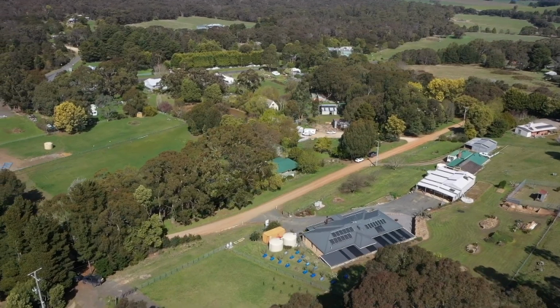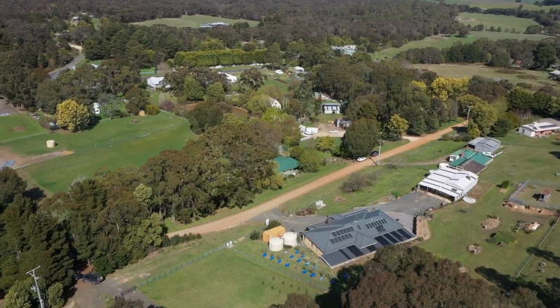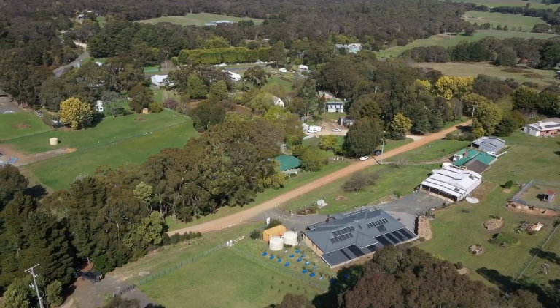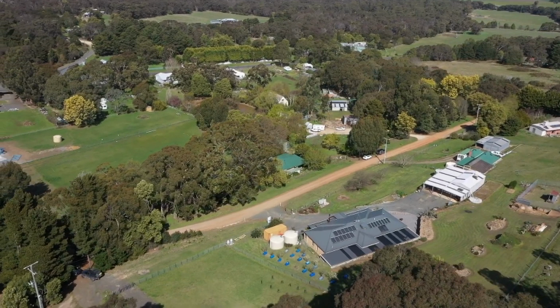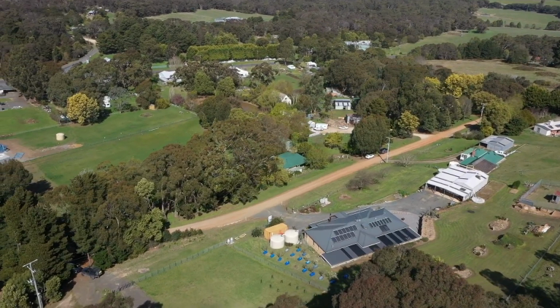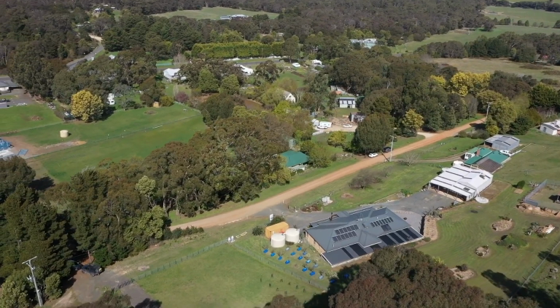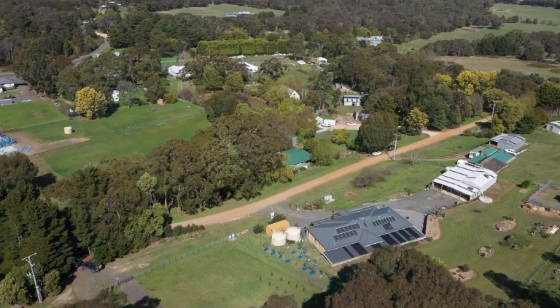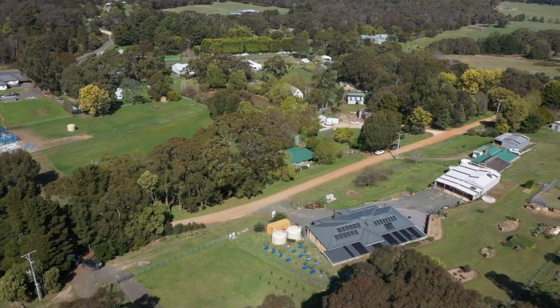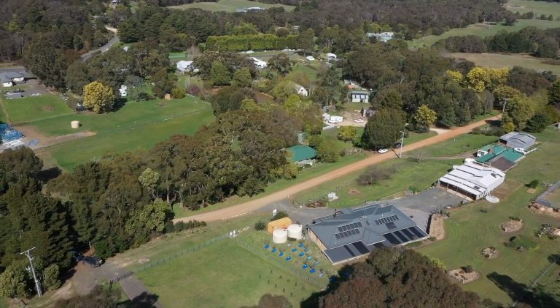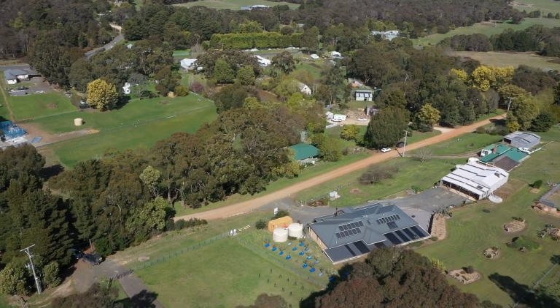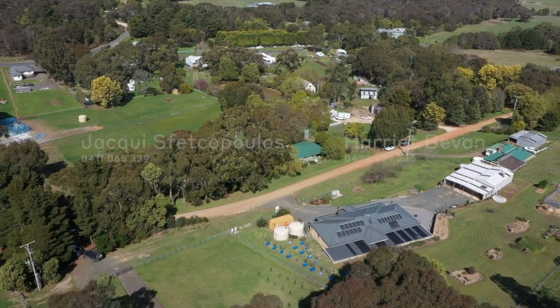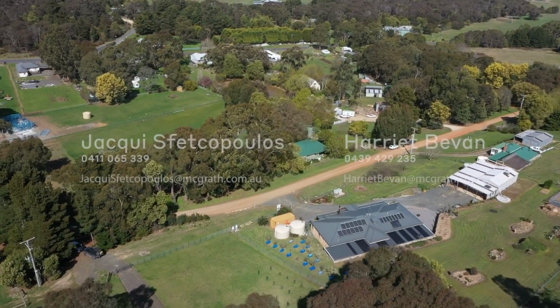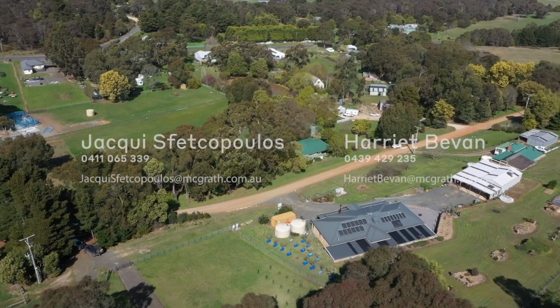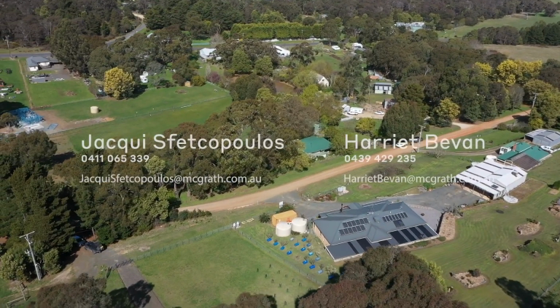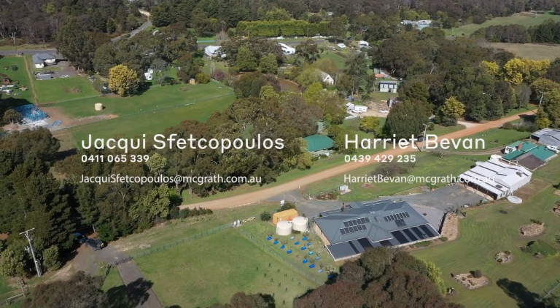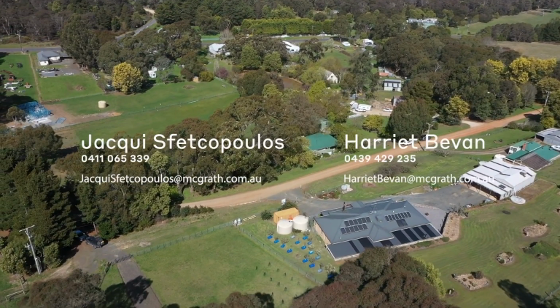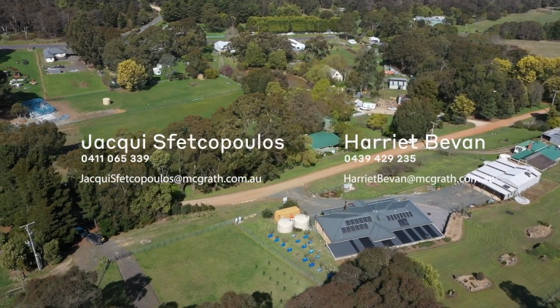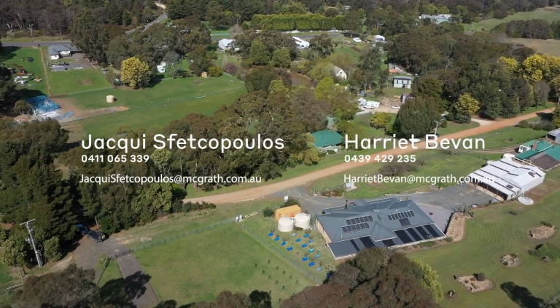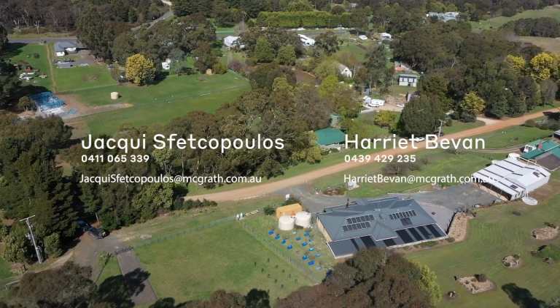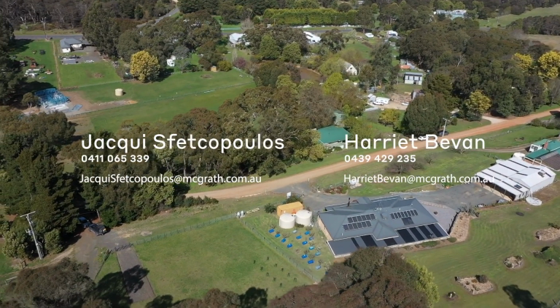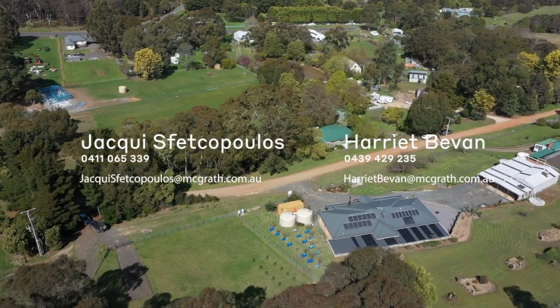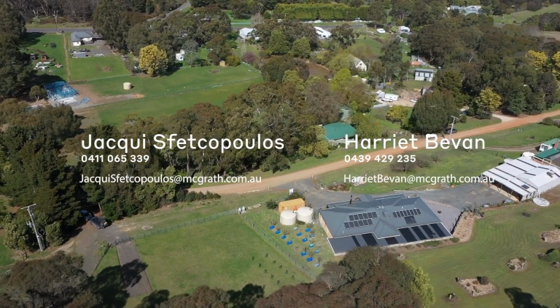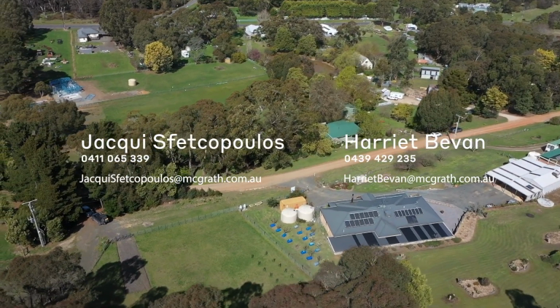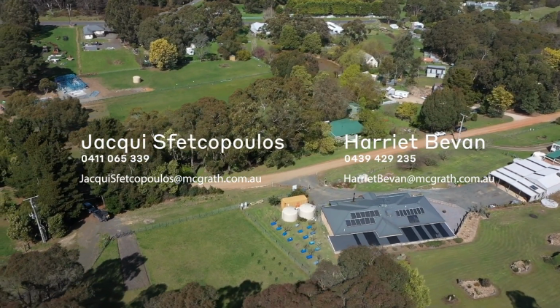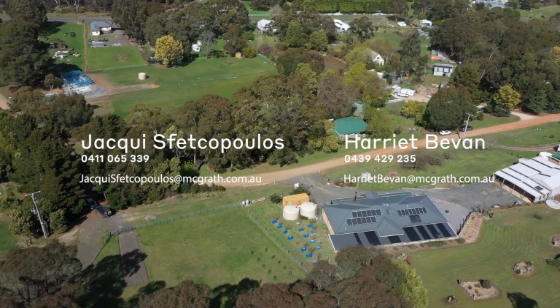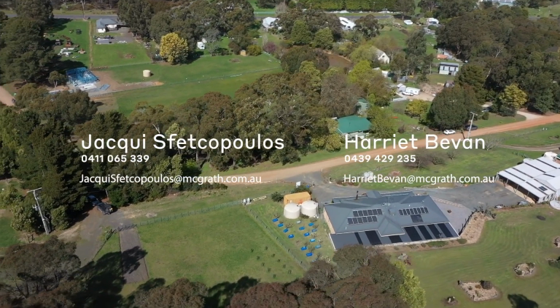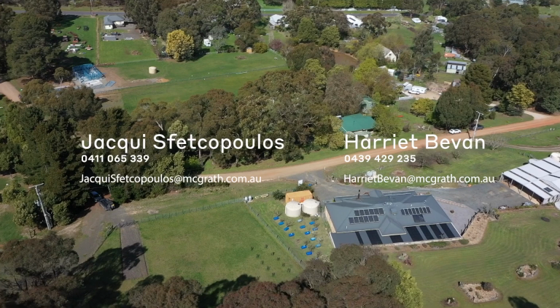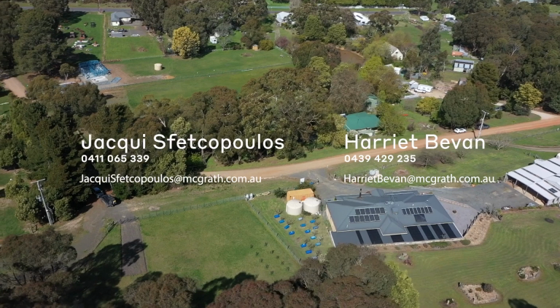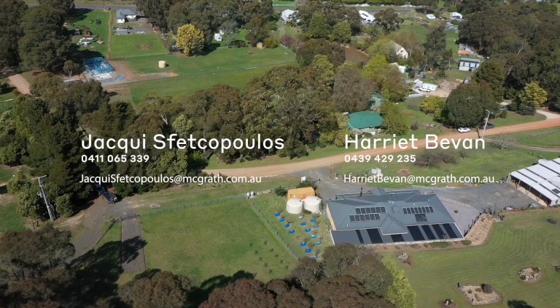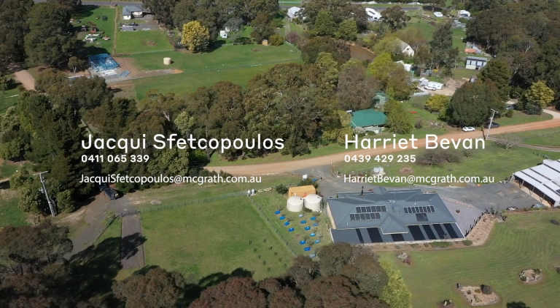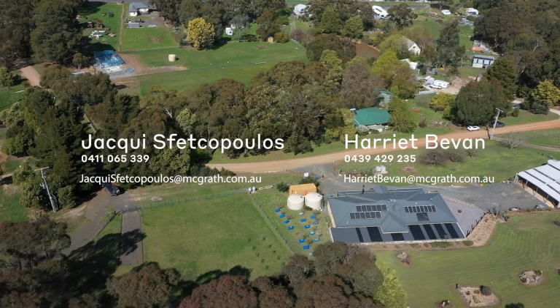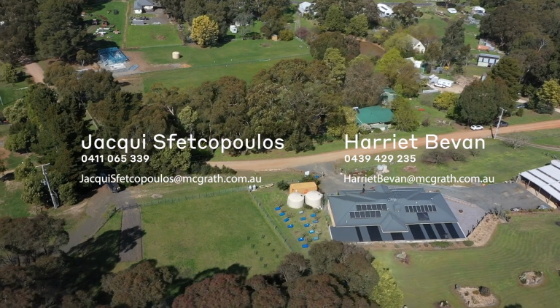Properties of this calibre are becoming a rare find. Don't miss your opportunity — call to book your inspection today.